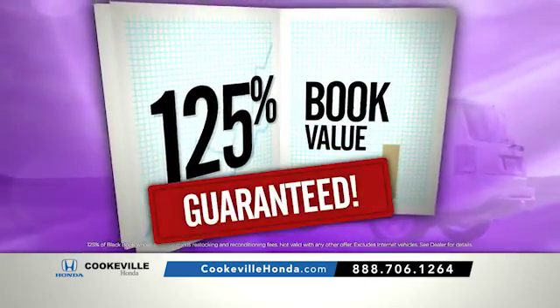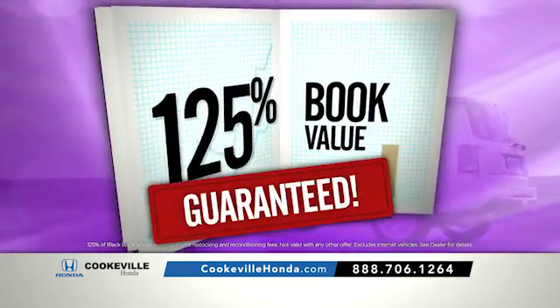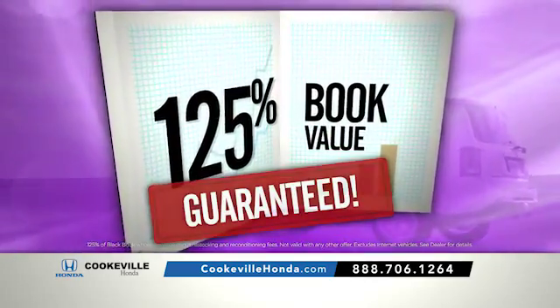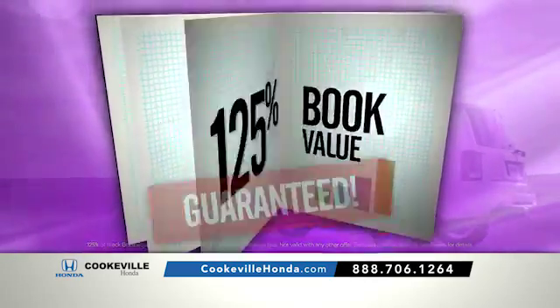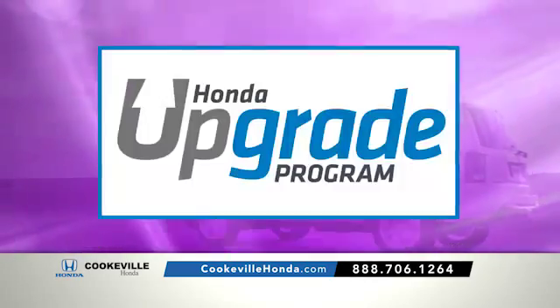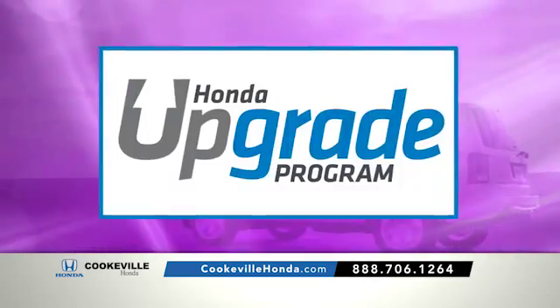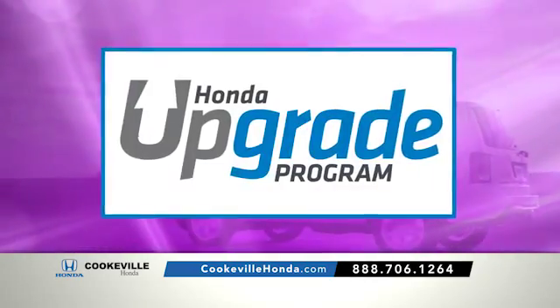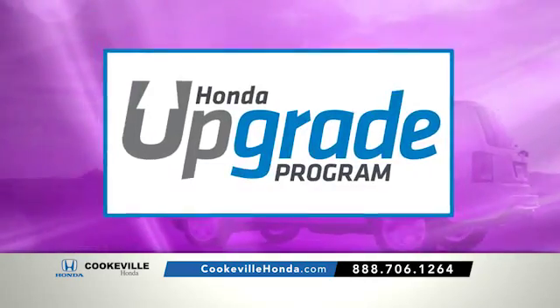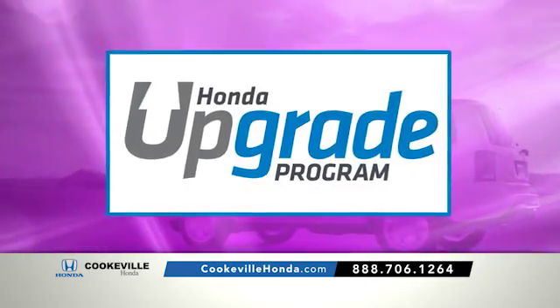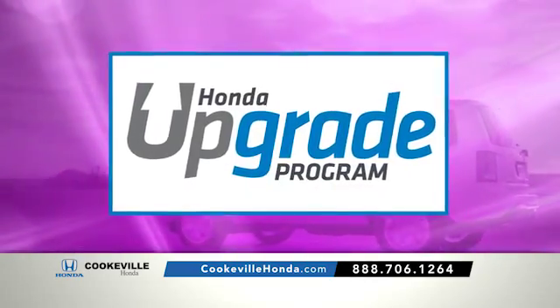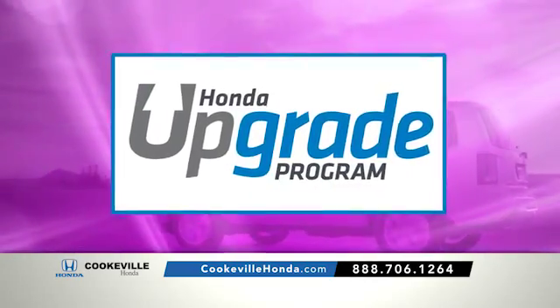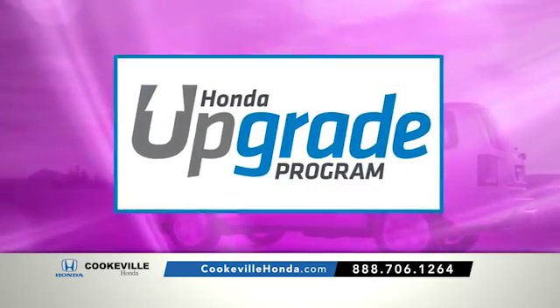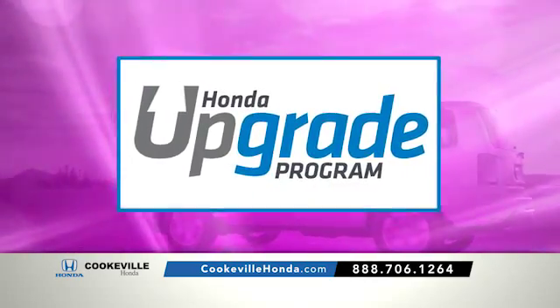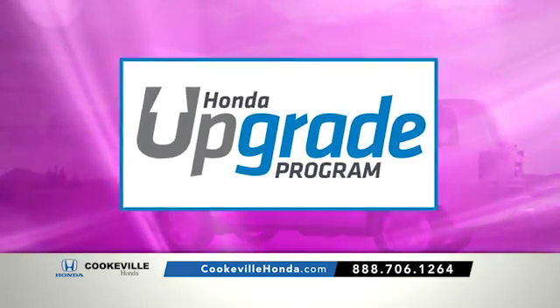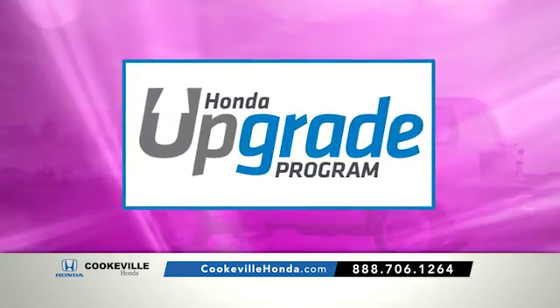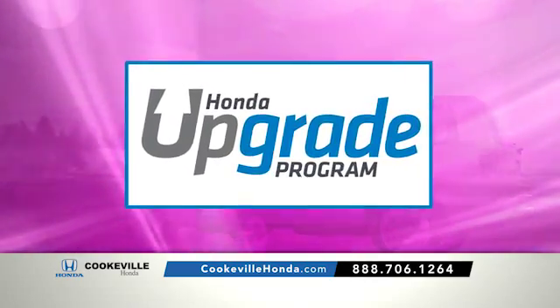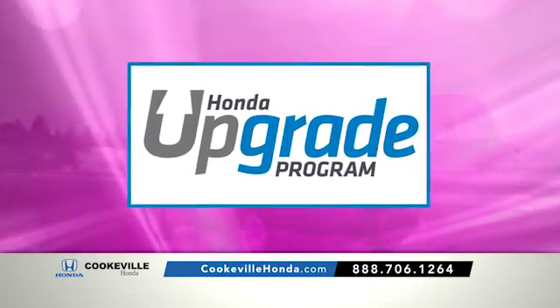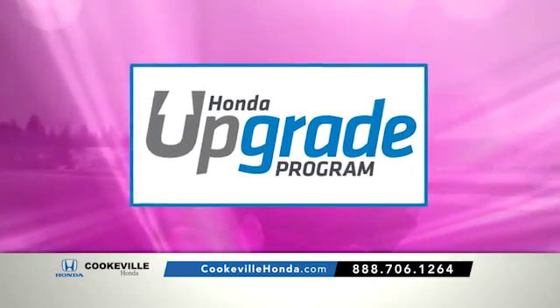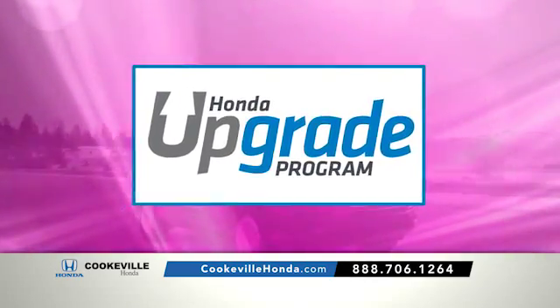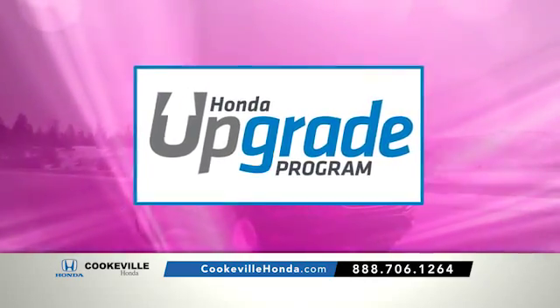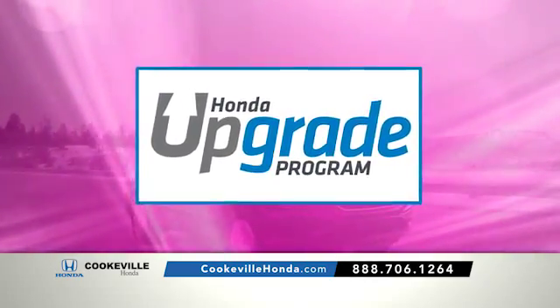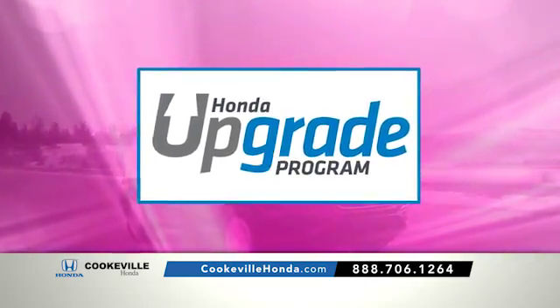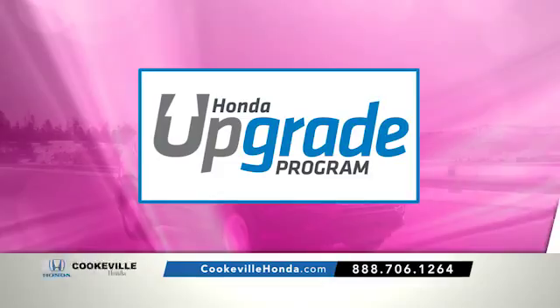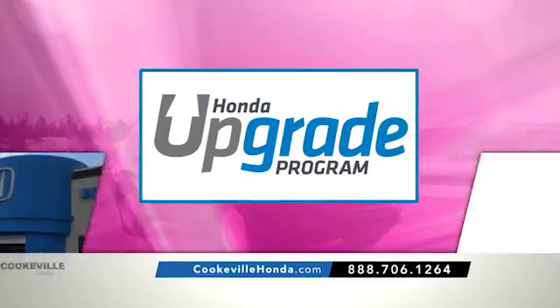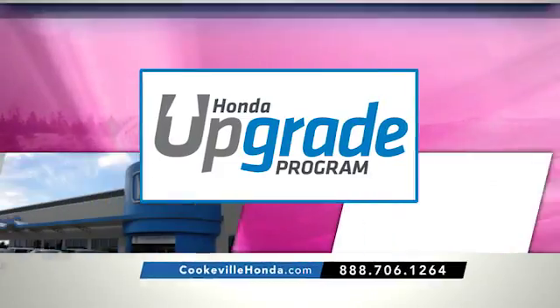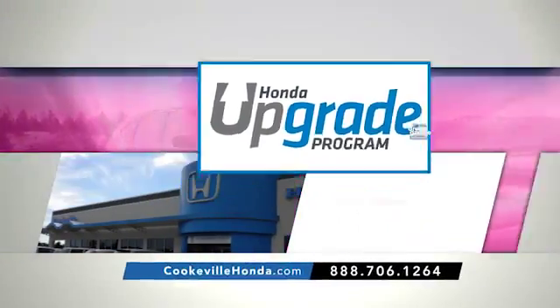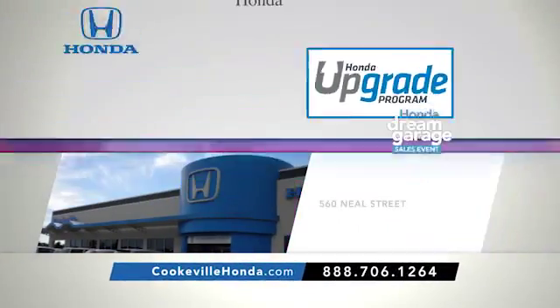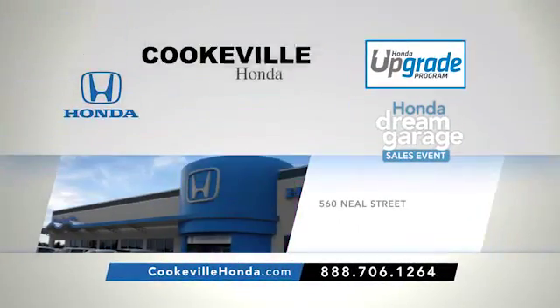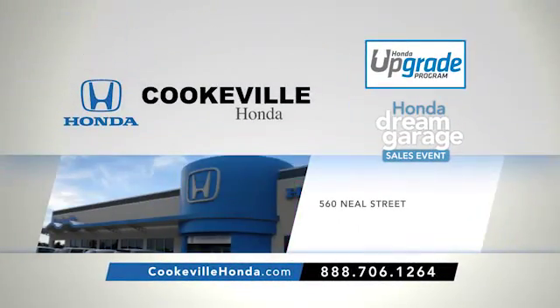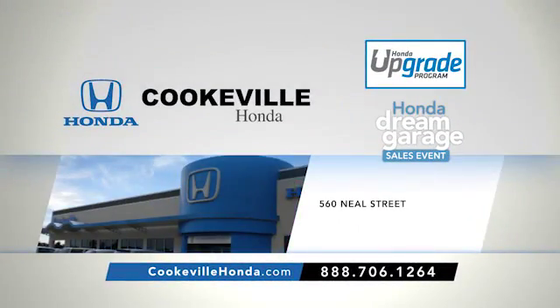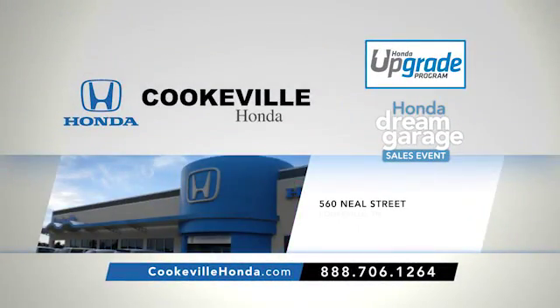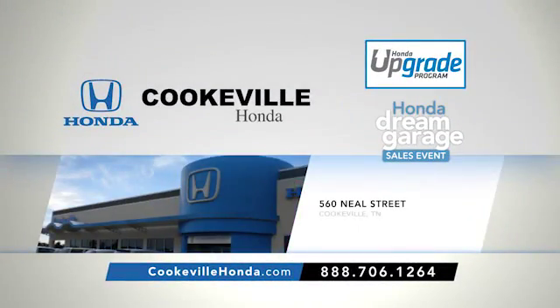Trade in and trade up with our Honda Upgrade Program, right now at Cookville Honda.